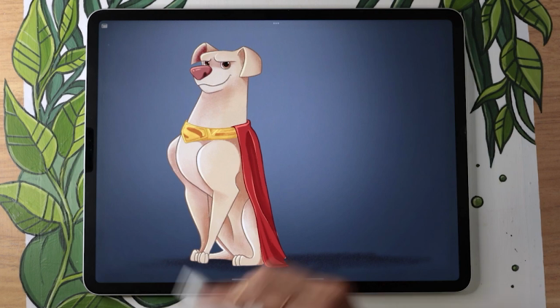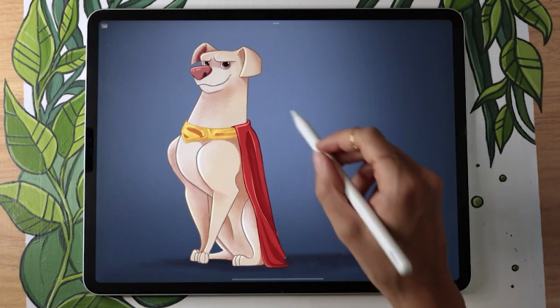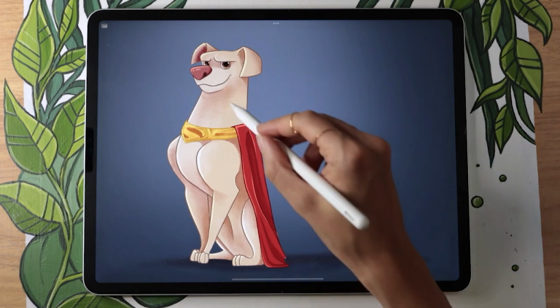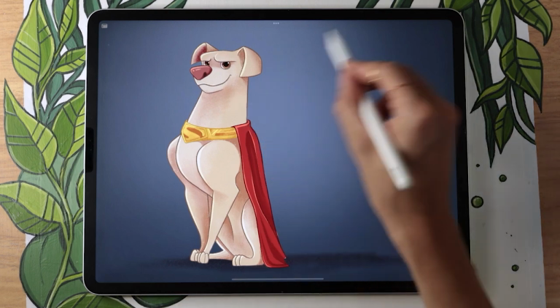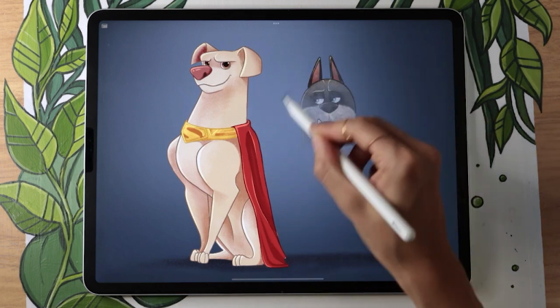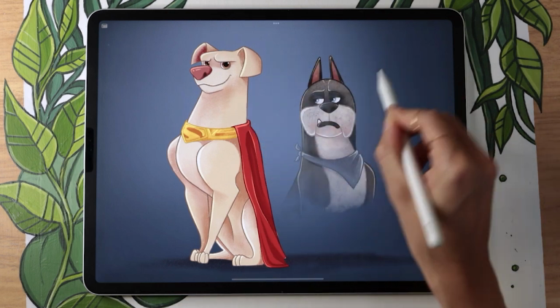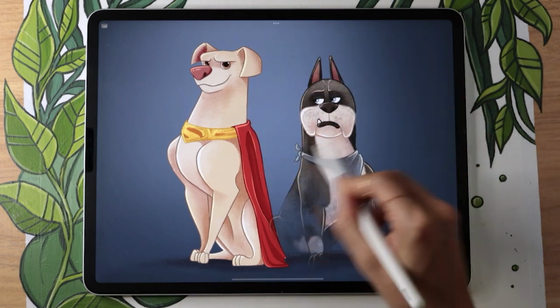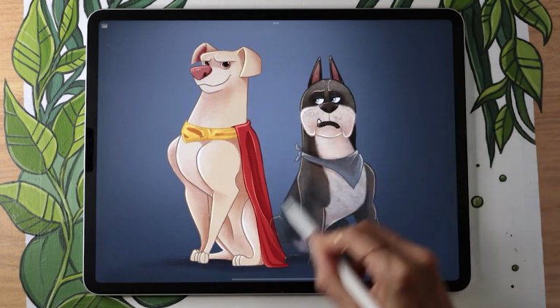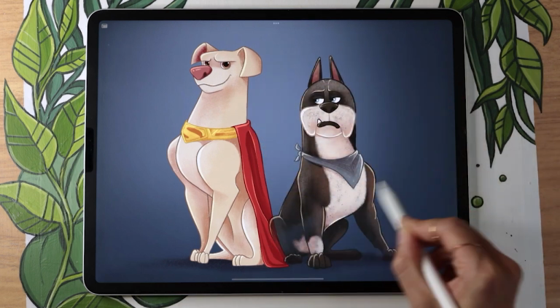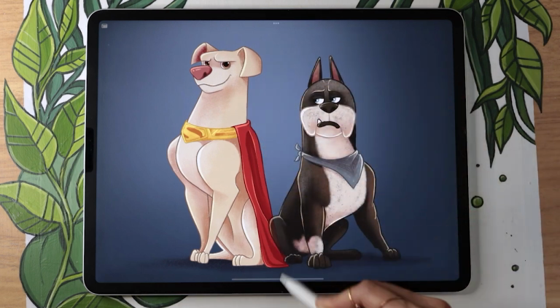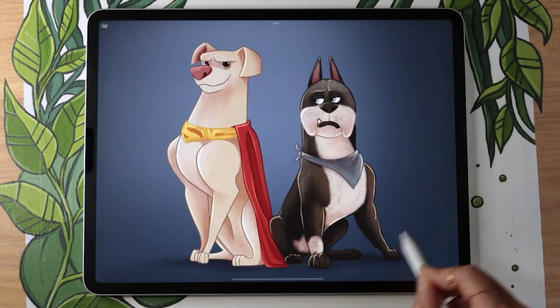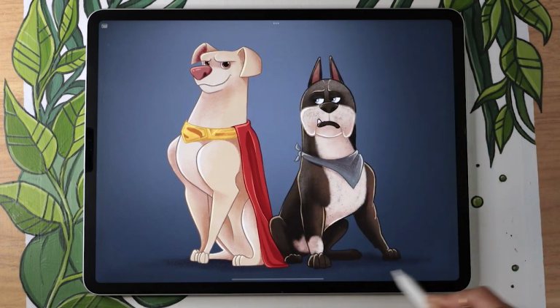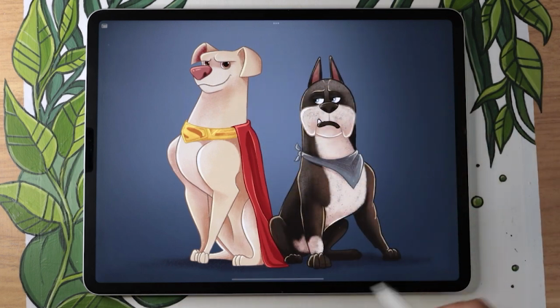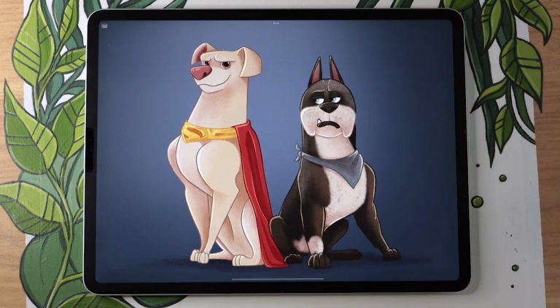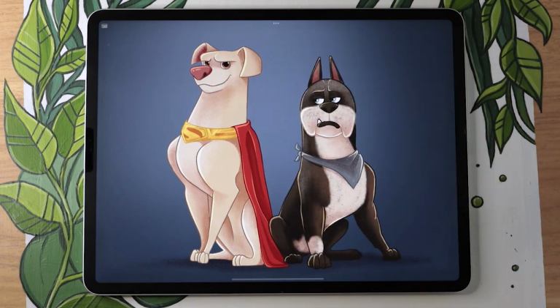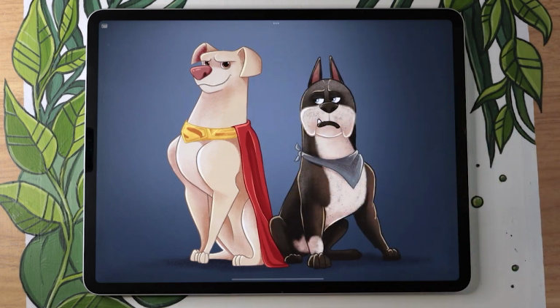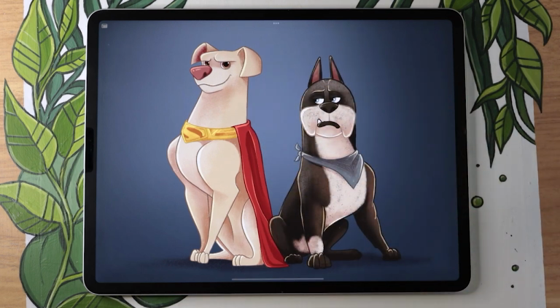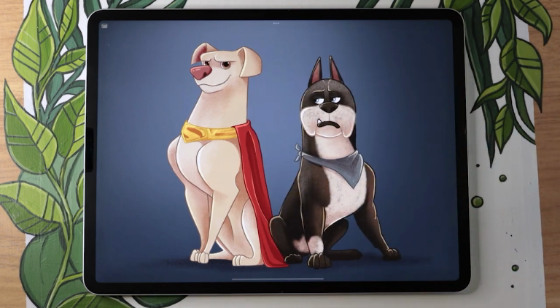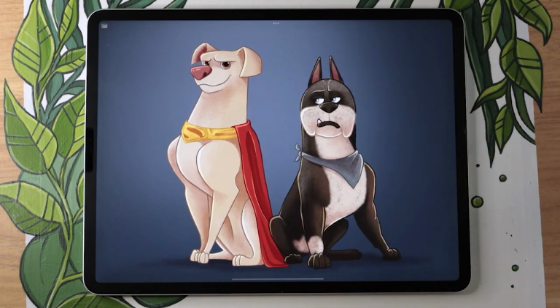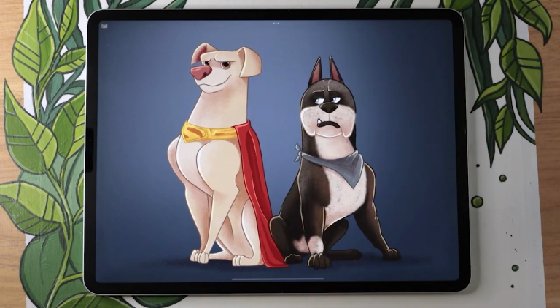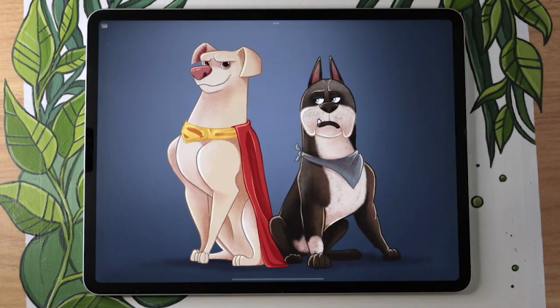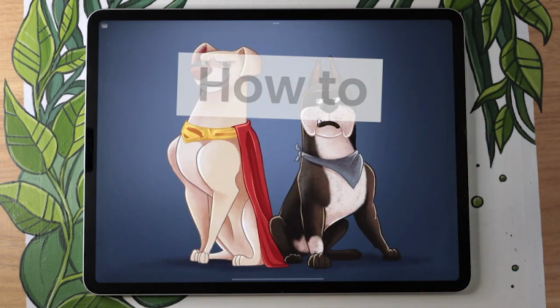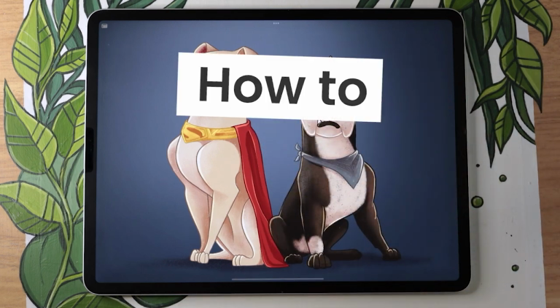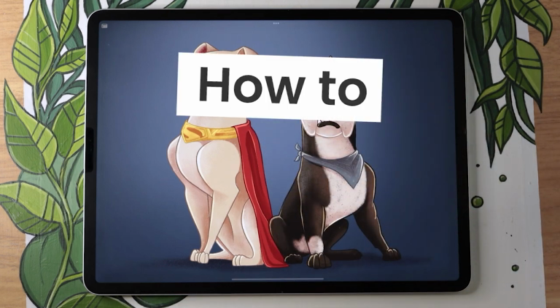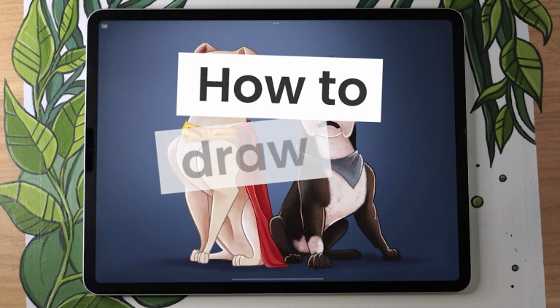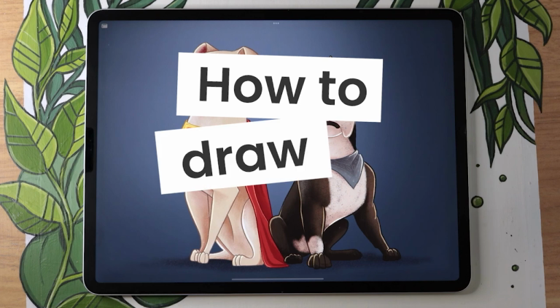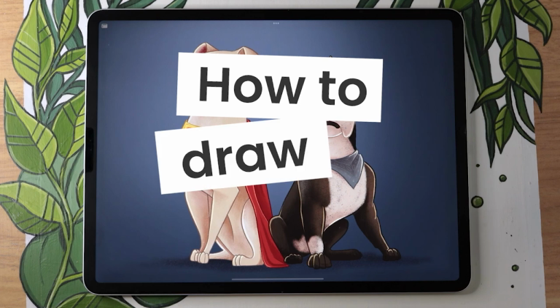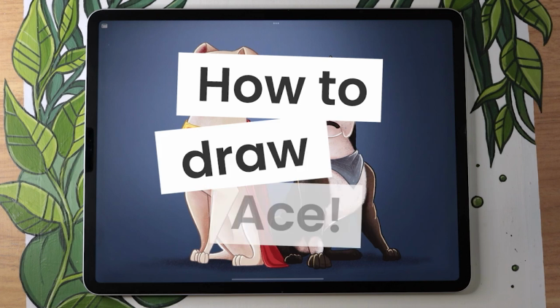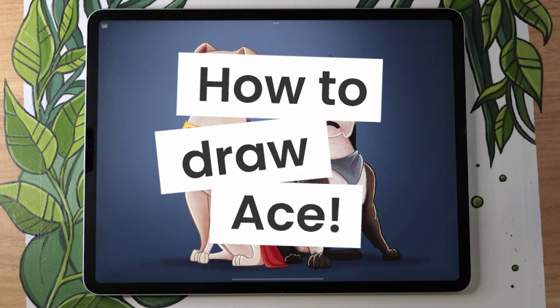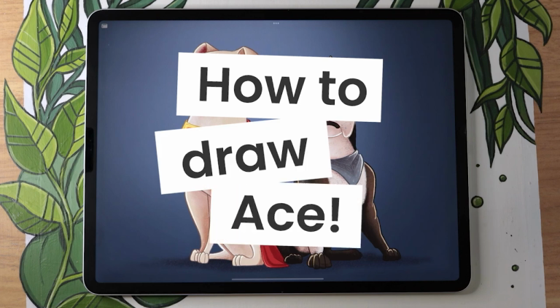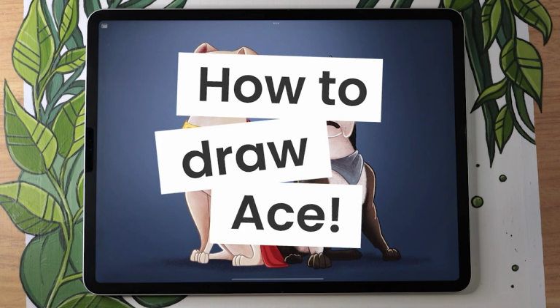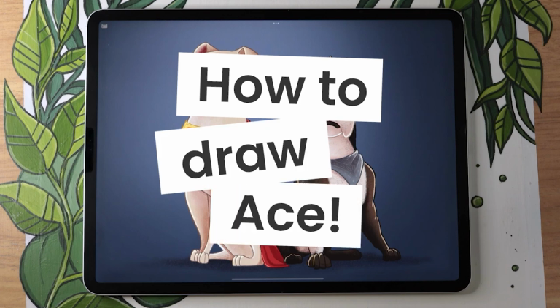Drawing Ace from Super Pets is easier than you think, and I'm going to show you exactly how you can do it, no matter your skill level.